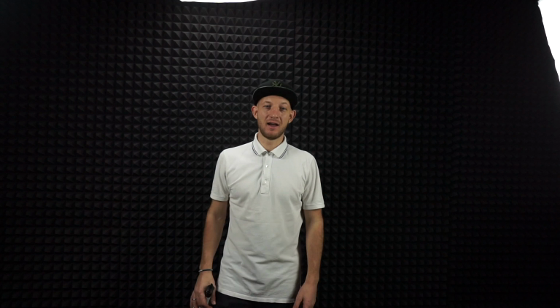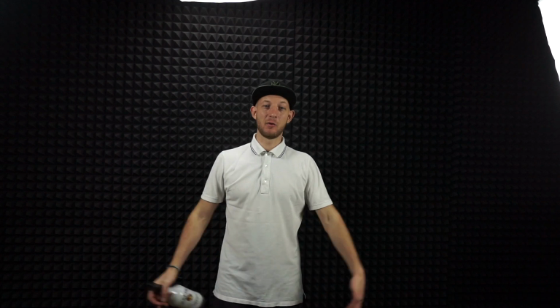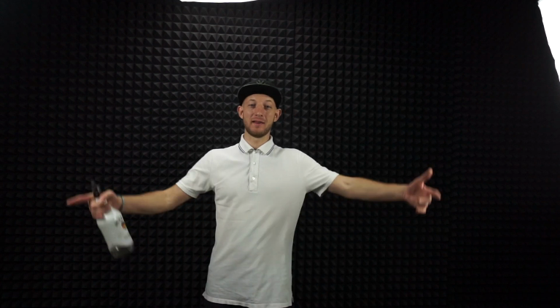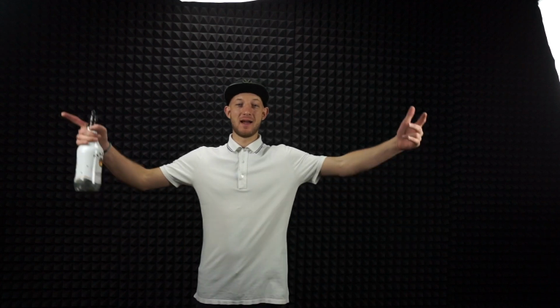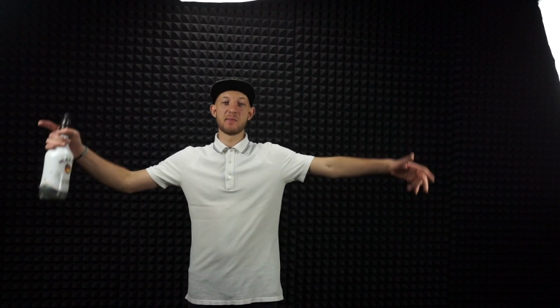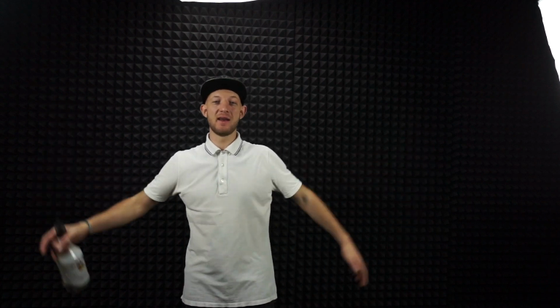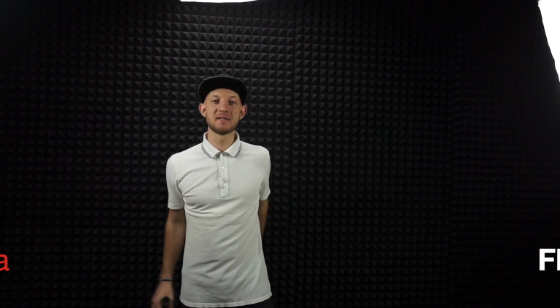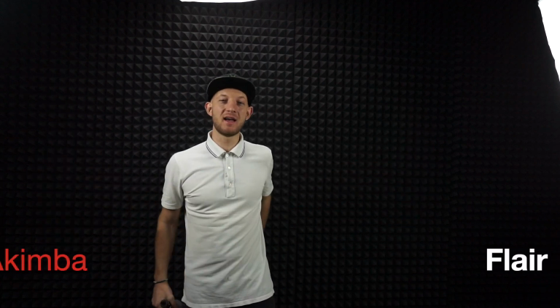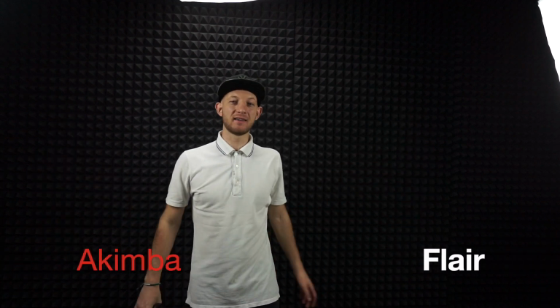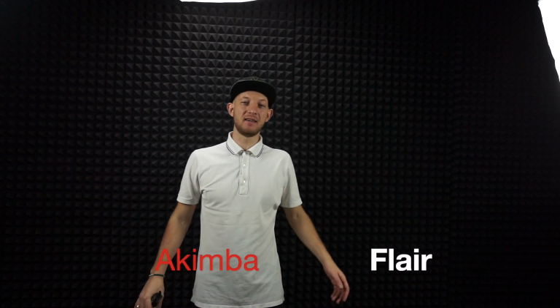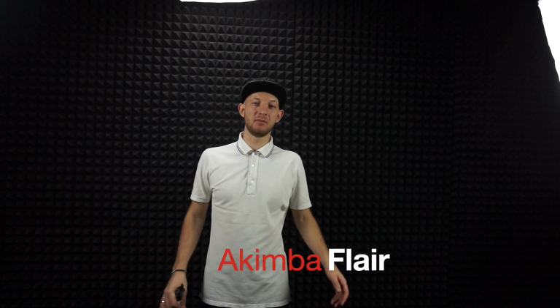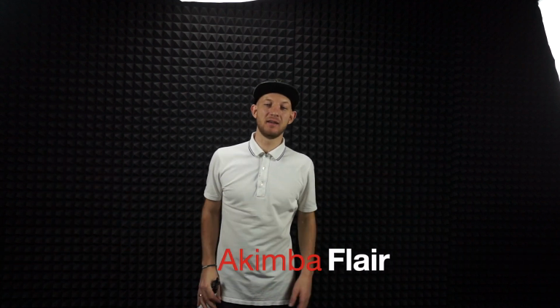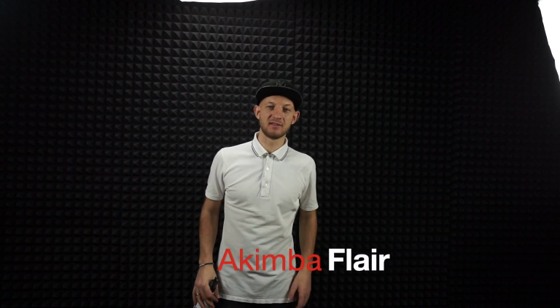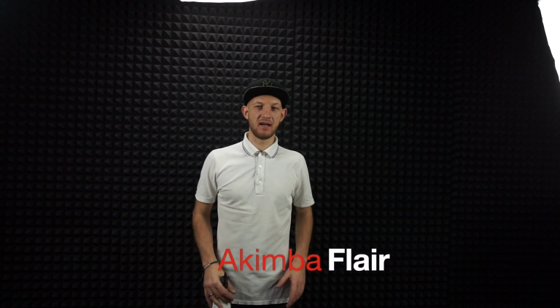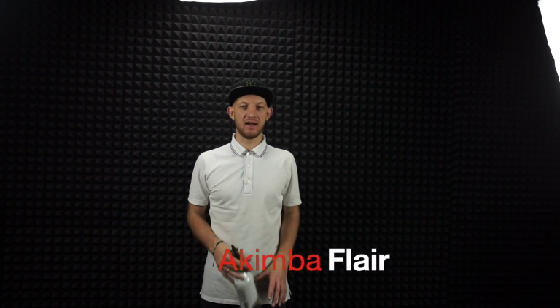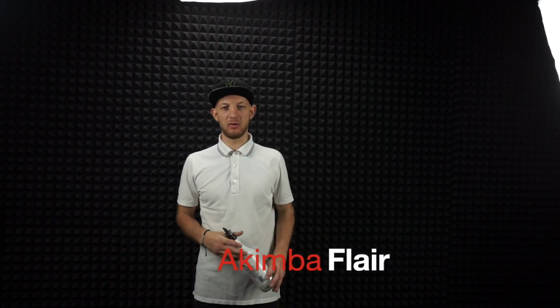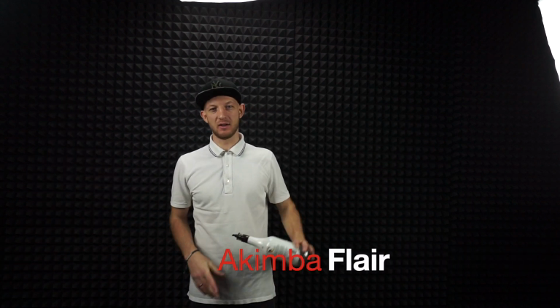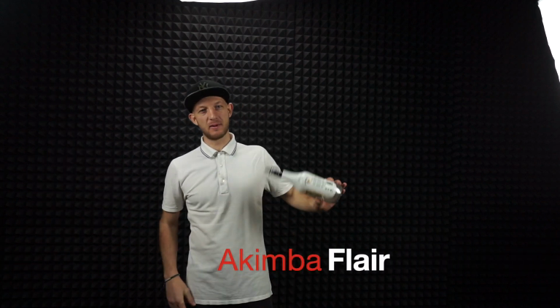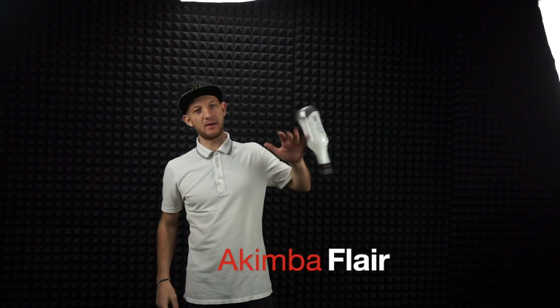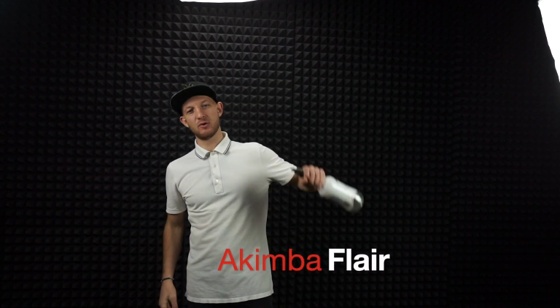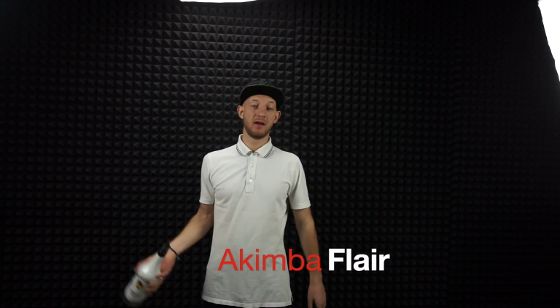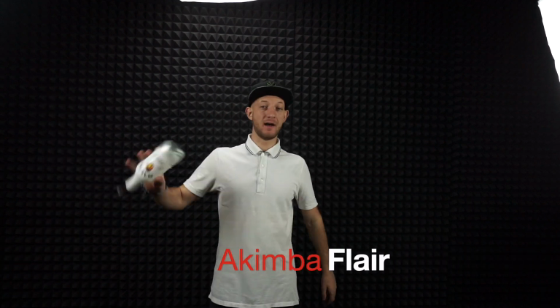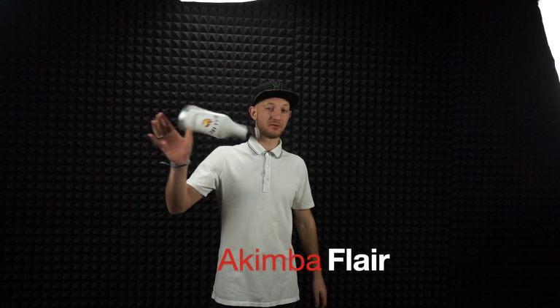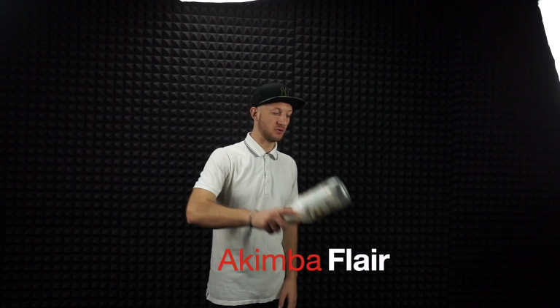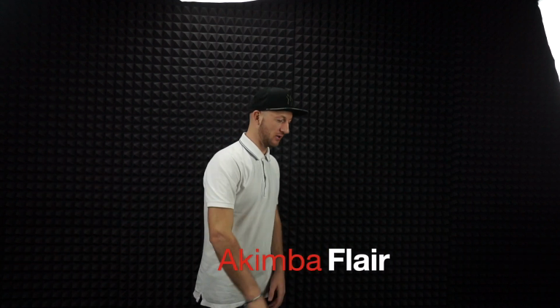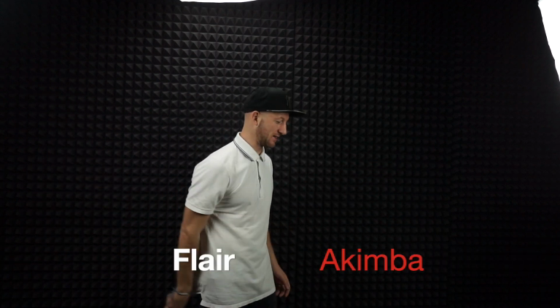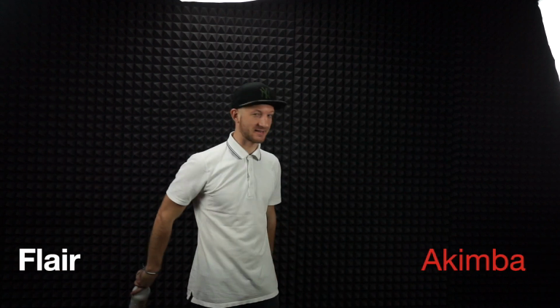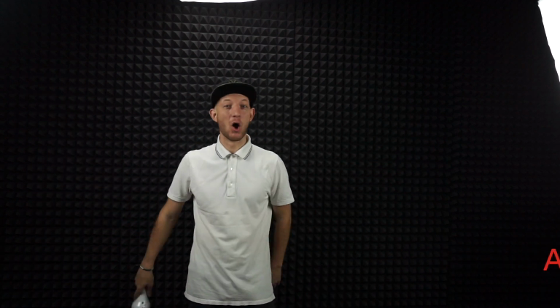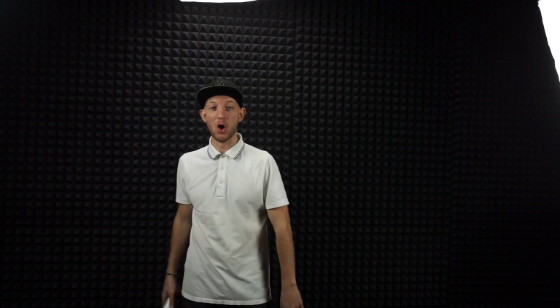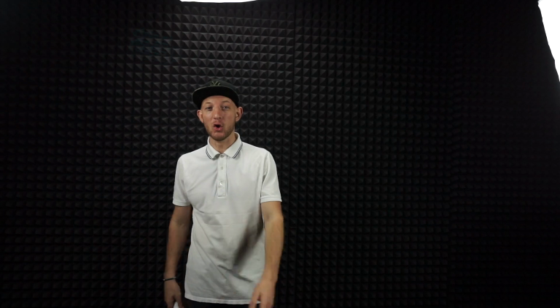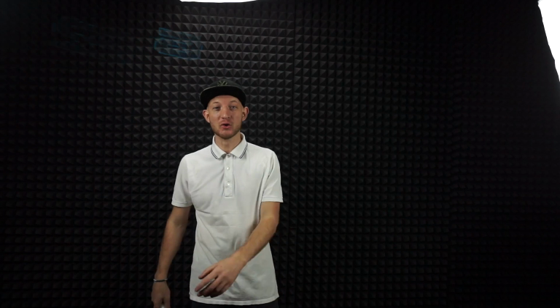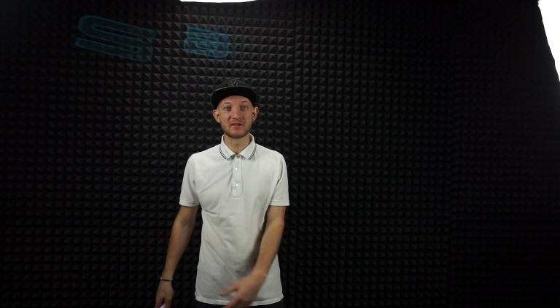Hi everyone, my name is Akim and today I will explain you how to do the stalls.